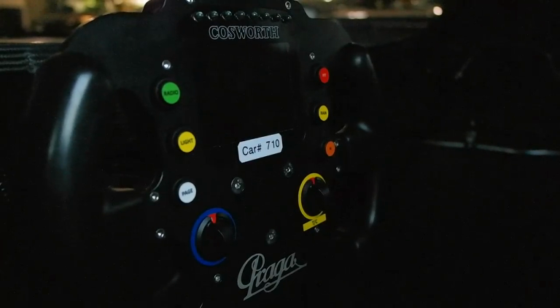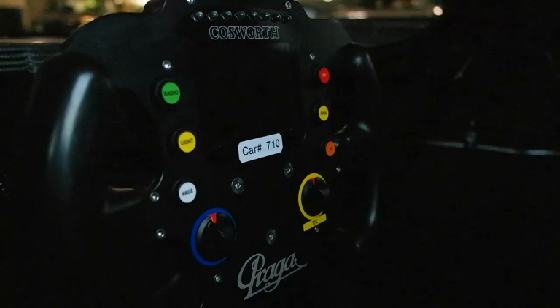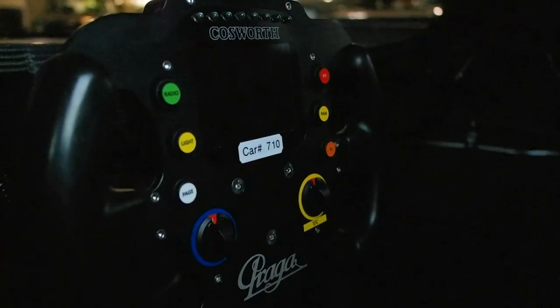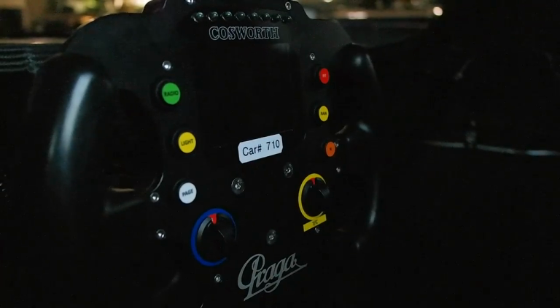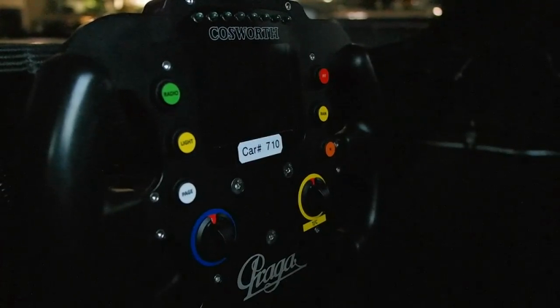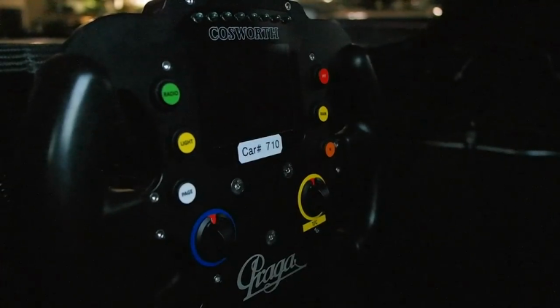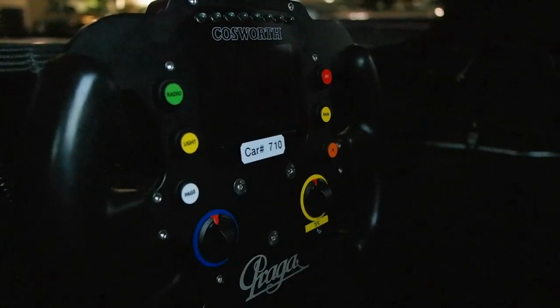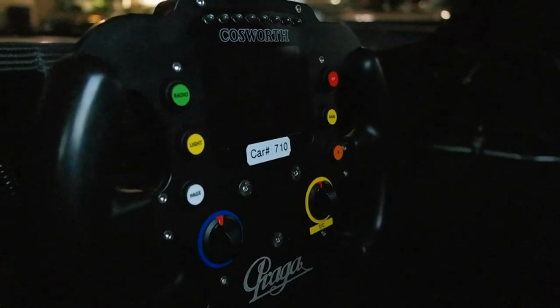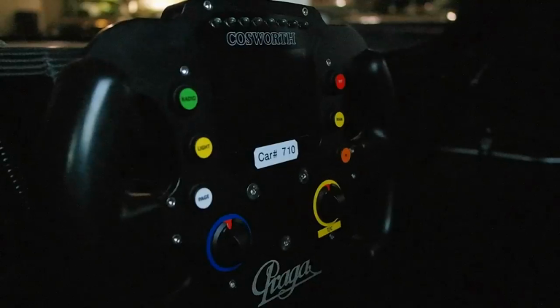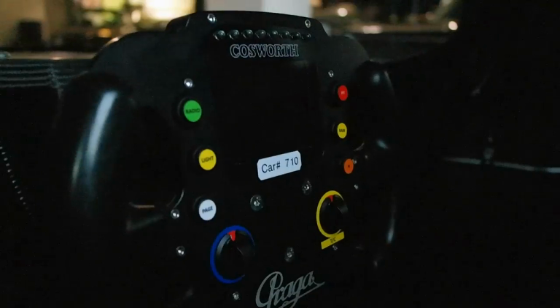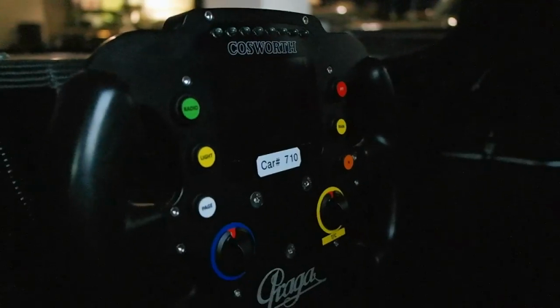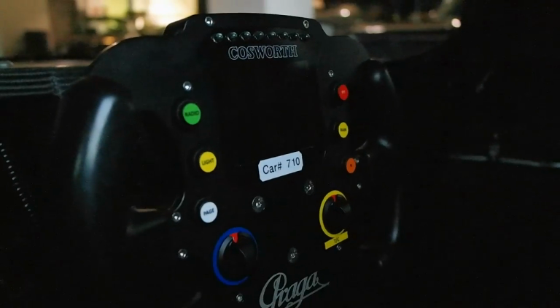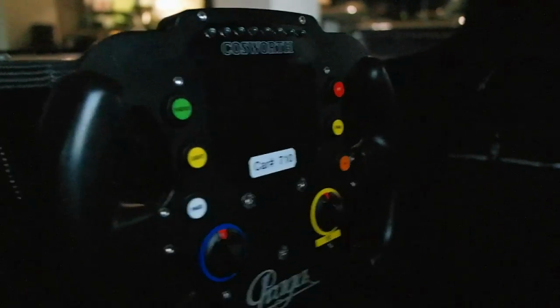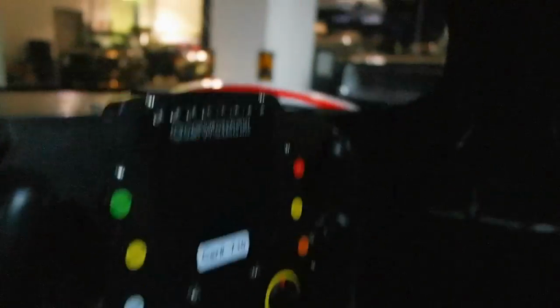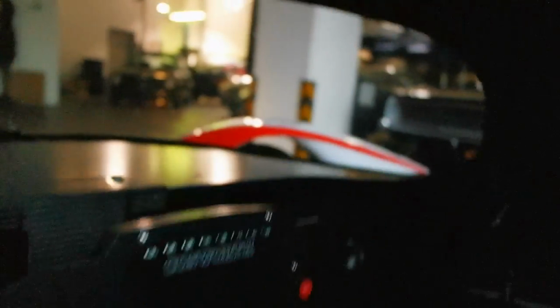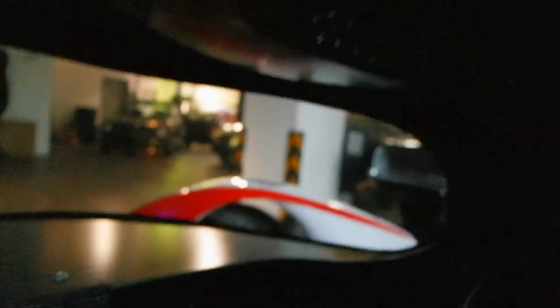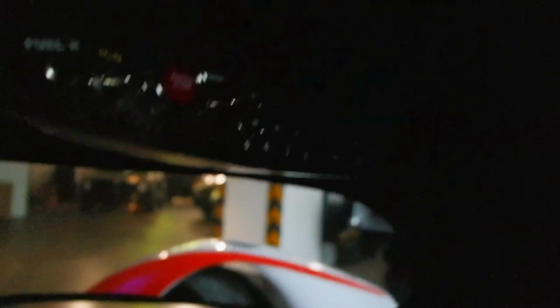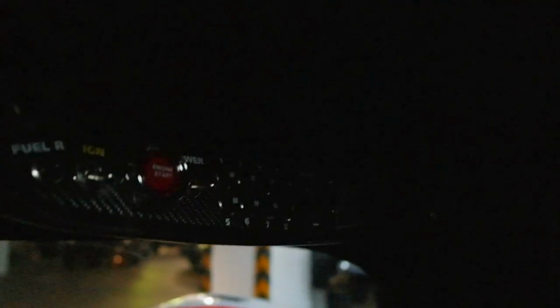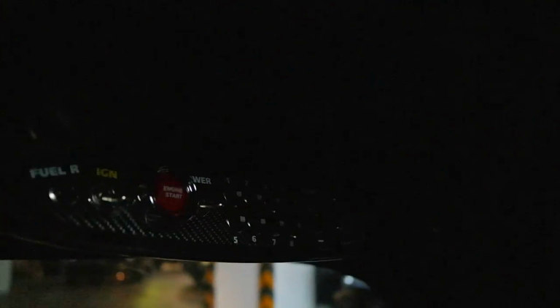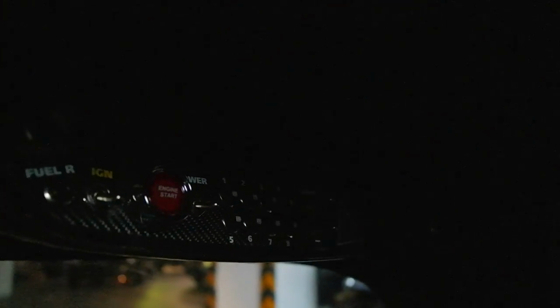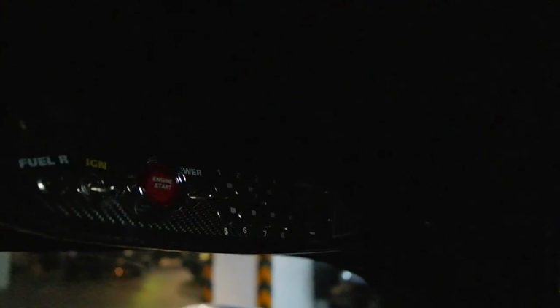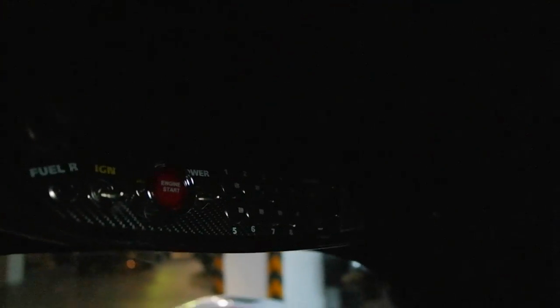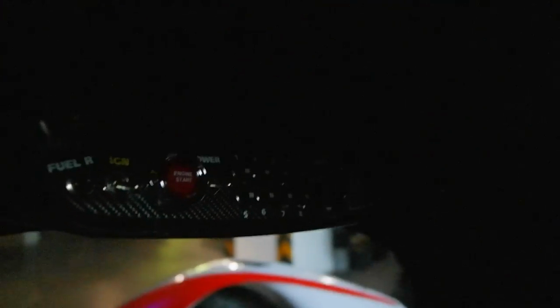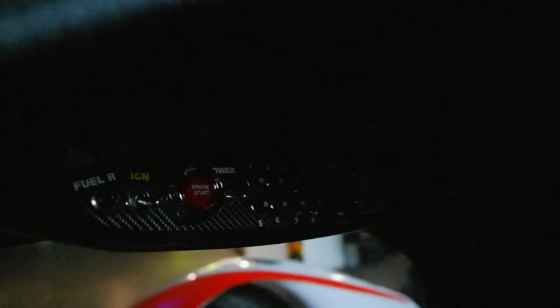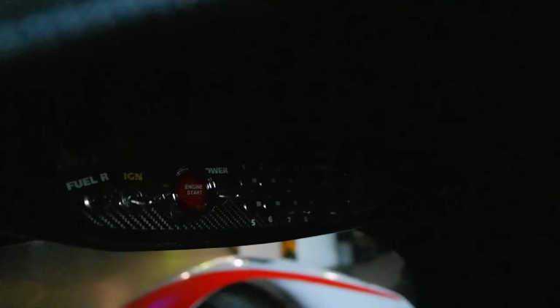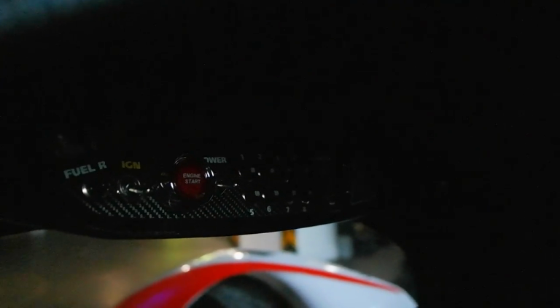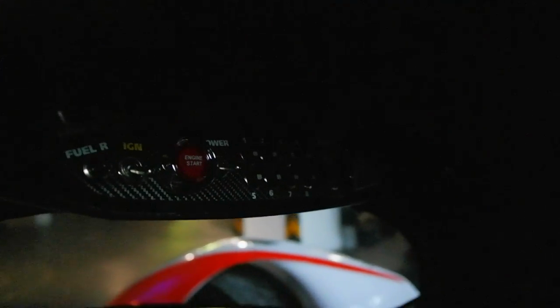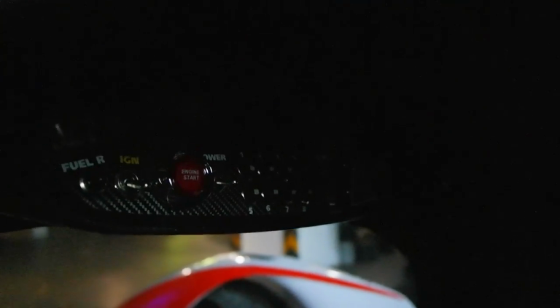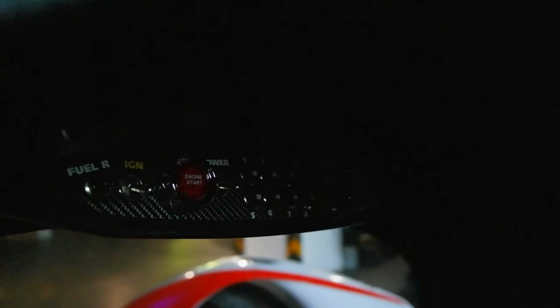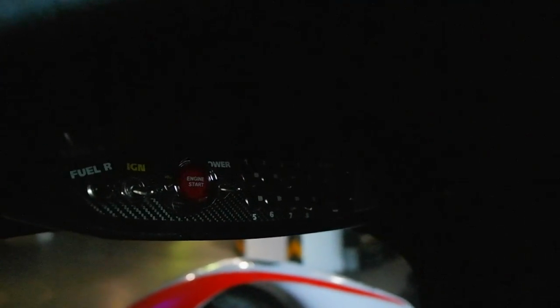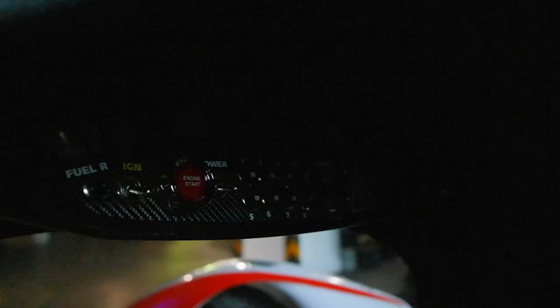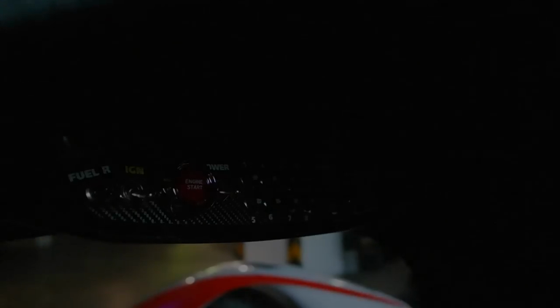Nice Cosworth steering wheel right there. Let's see if you can see up here — we've got some cool switches.